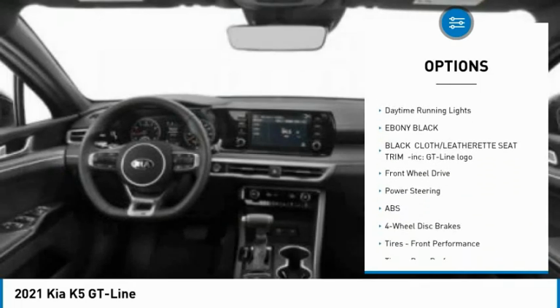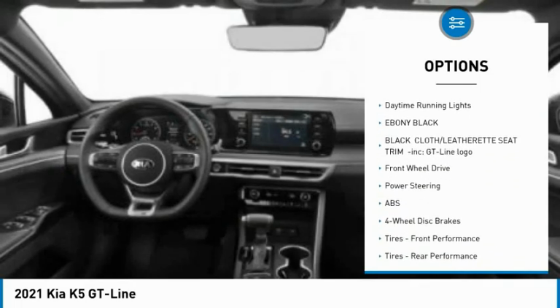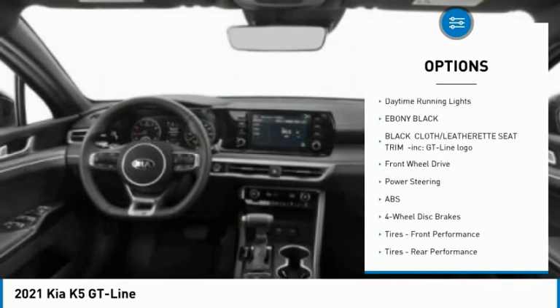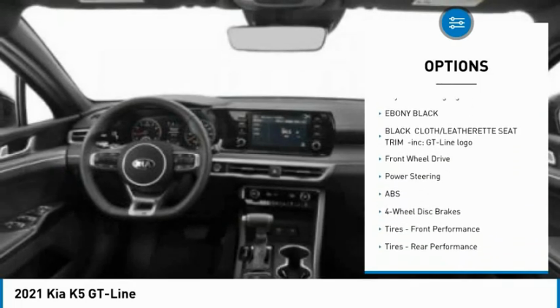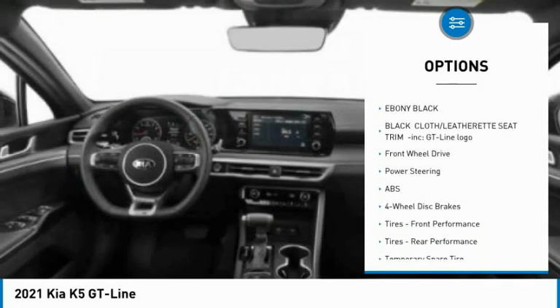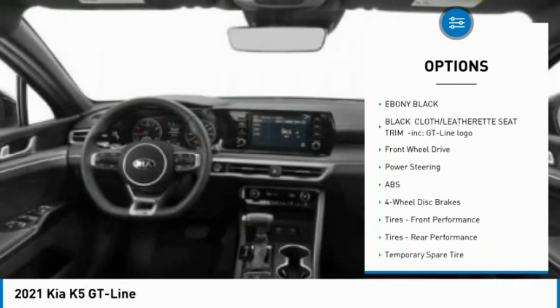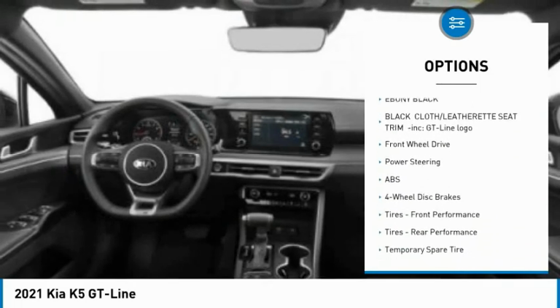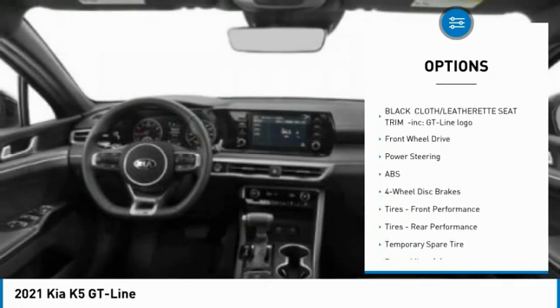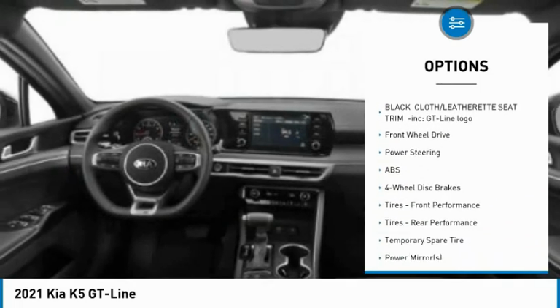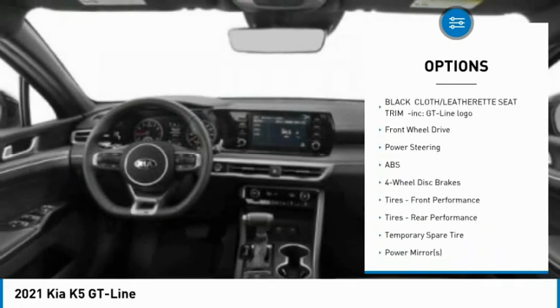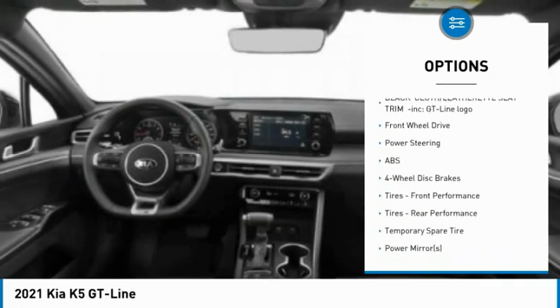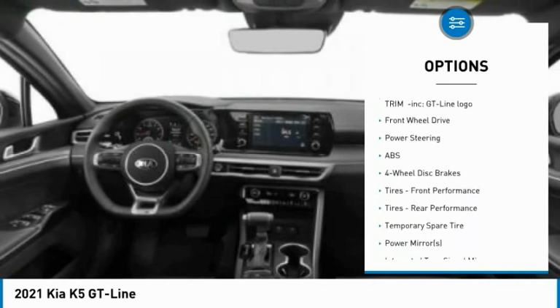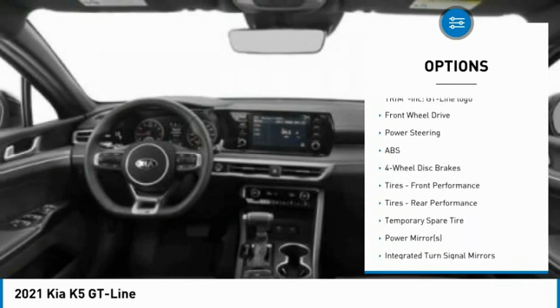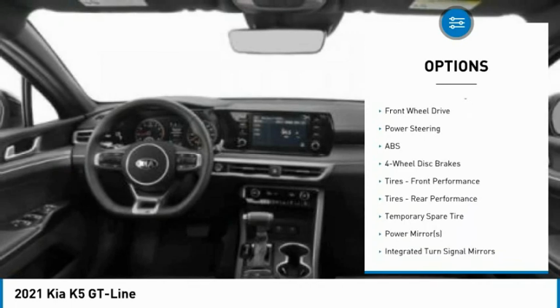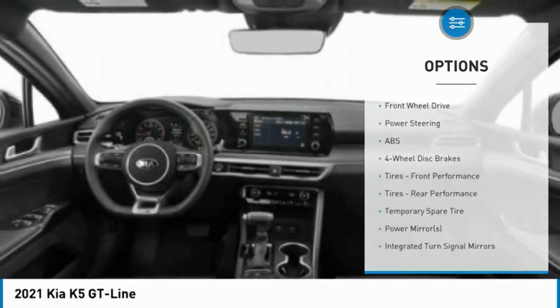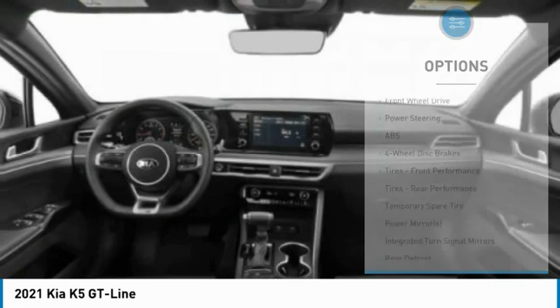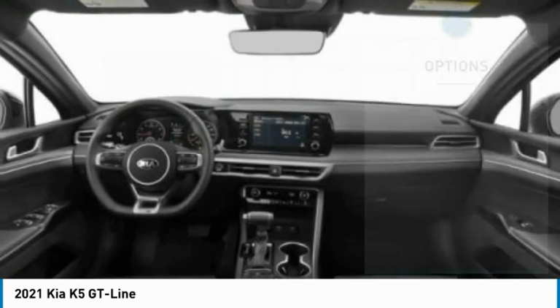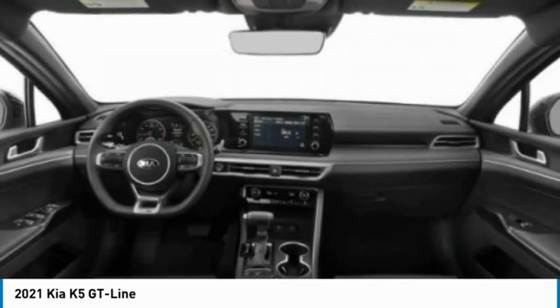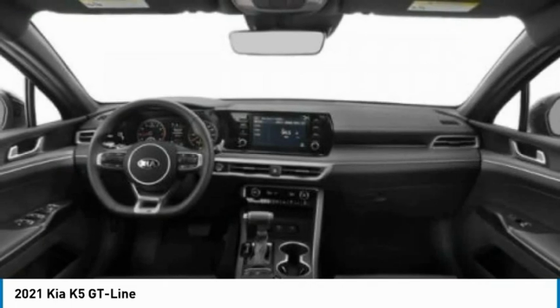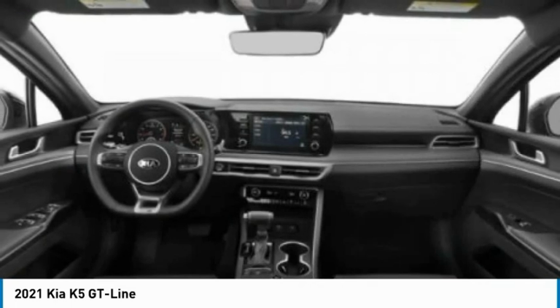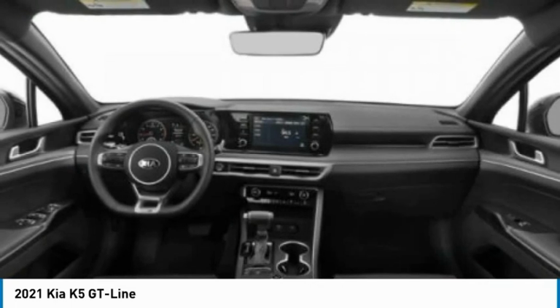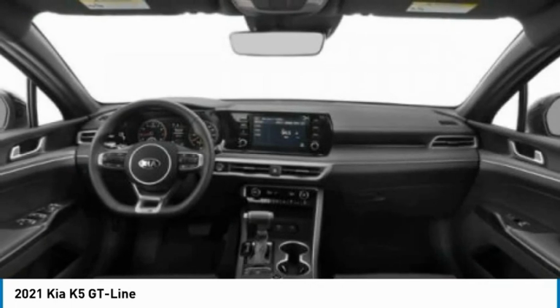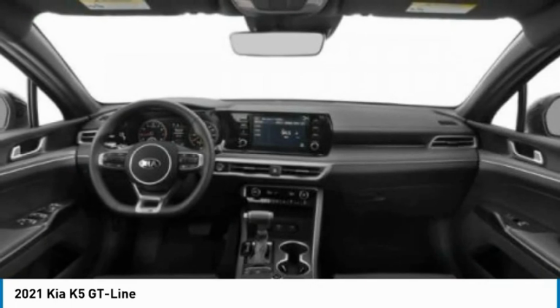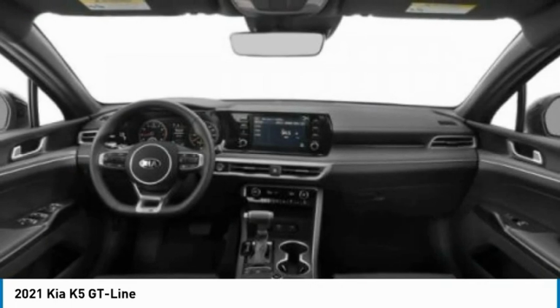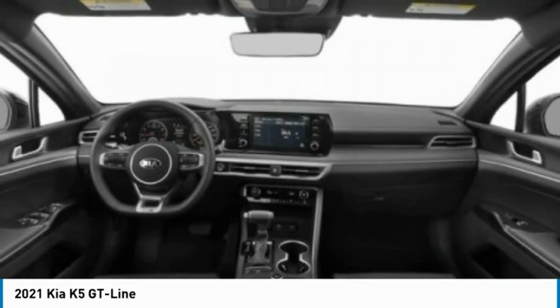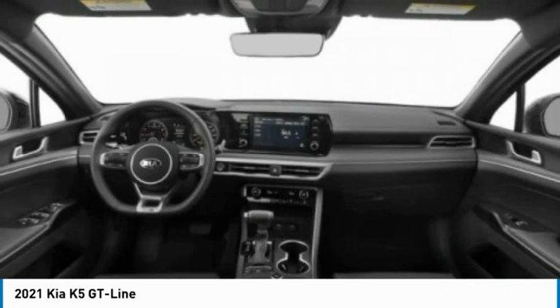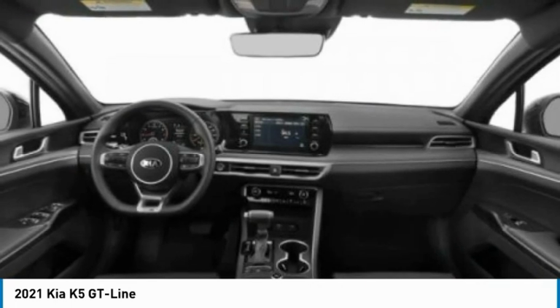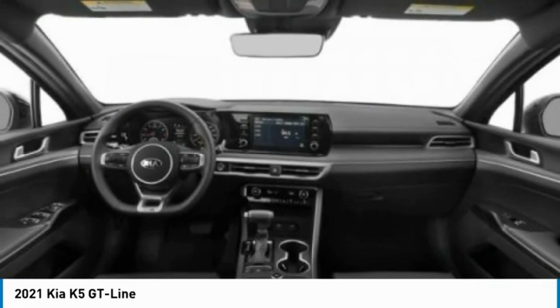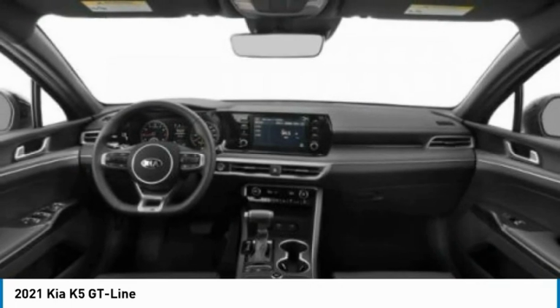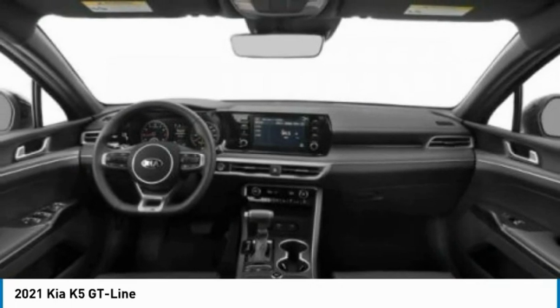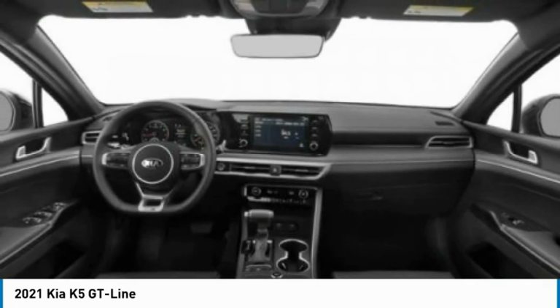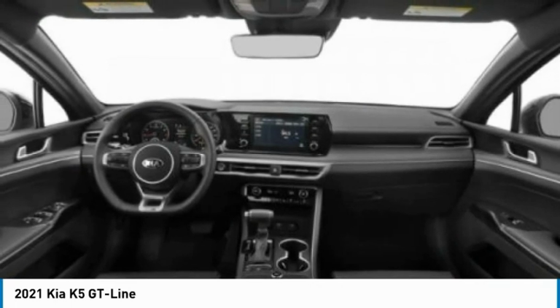Additional features include a rear spoiler, brake assist, traction control, stability control, and daytime running lights.